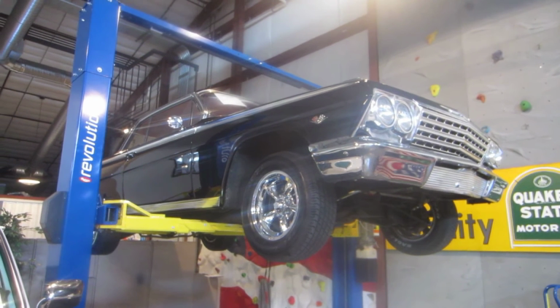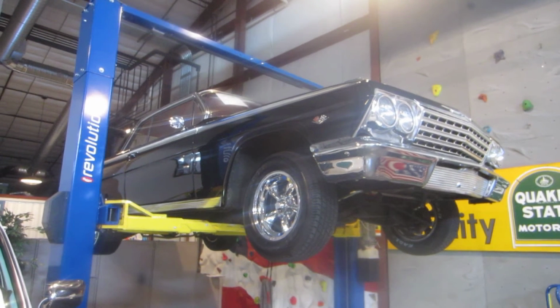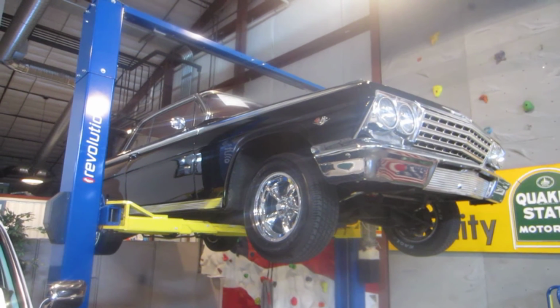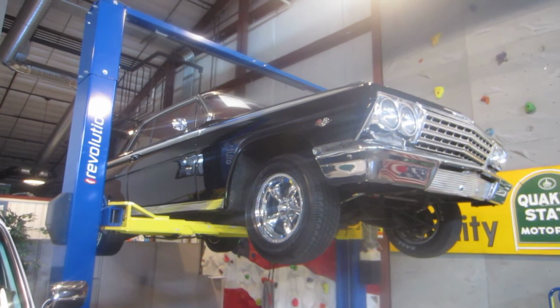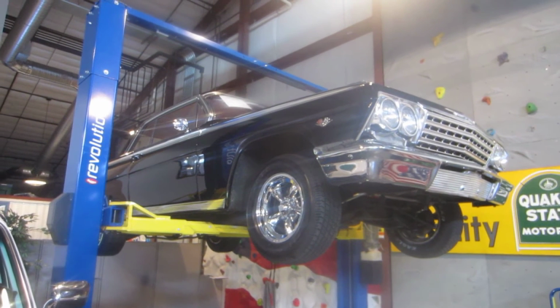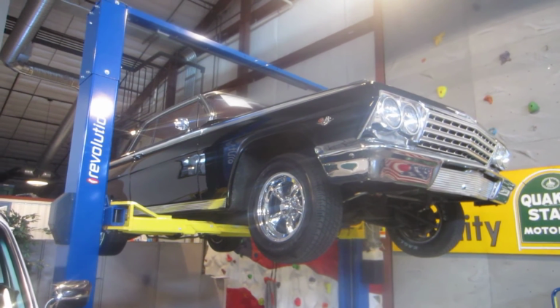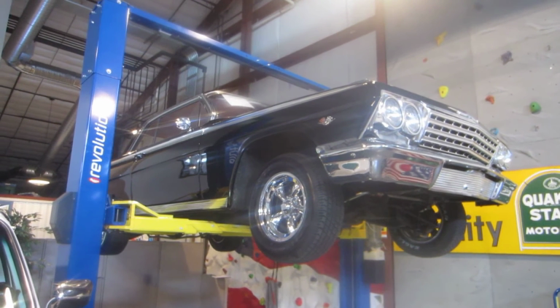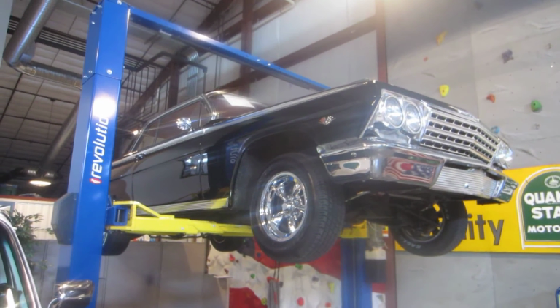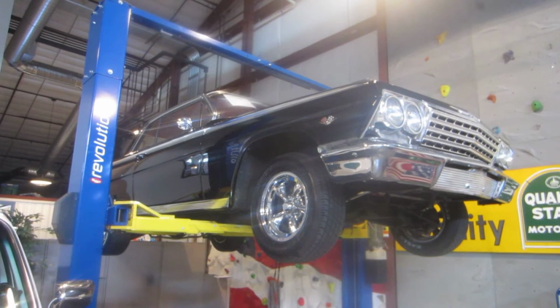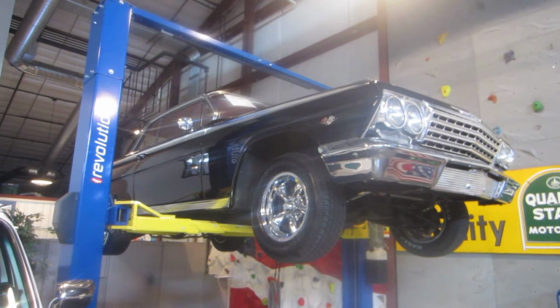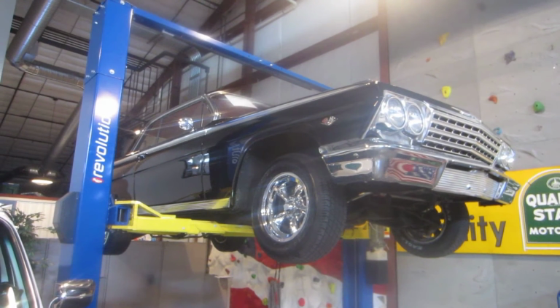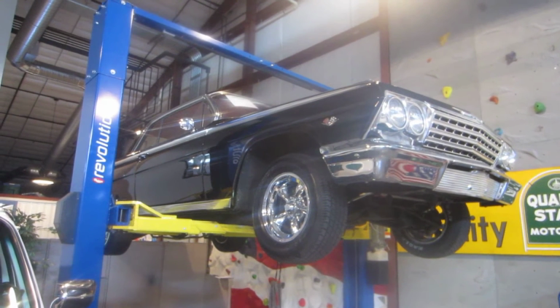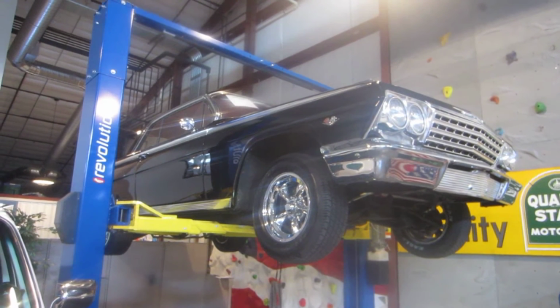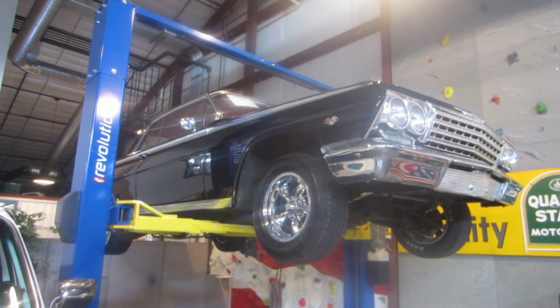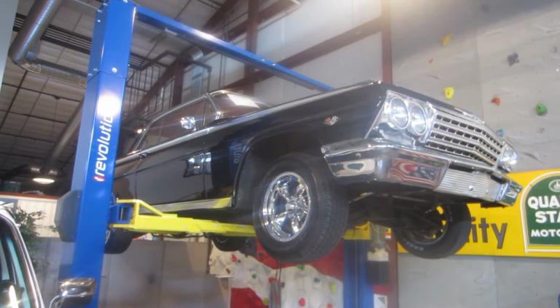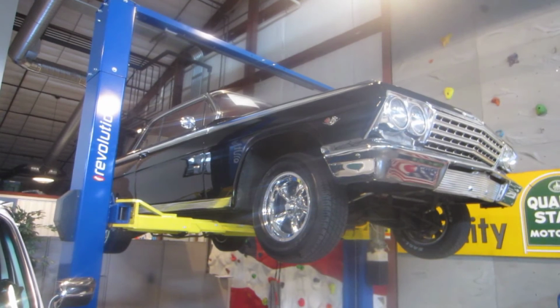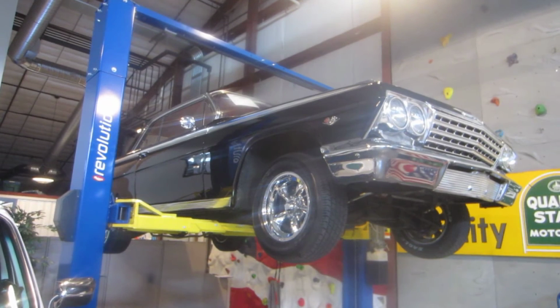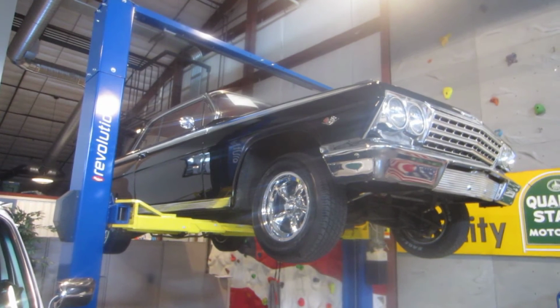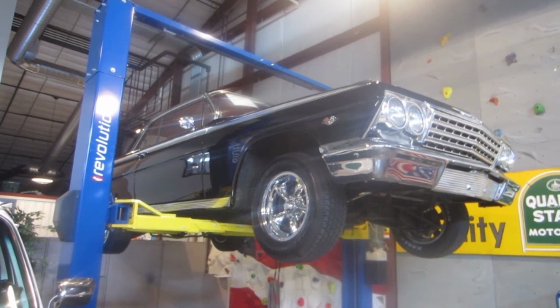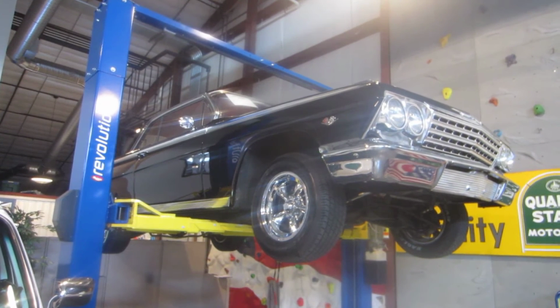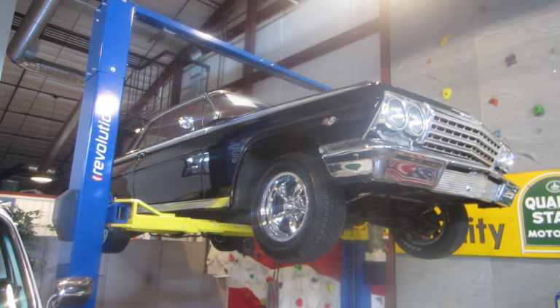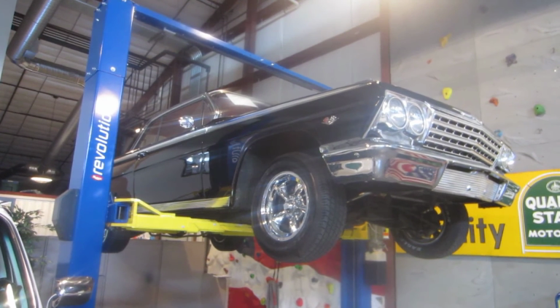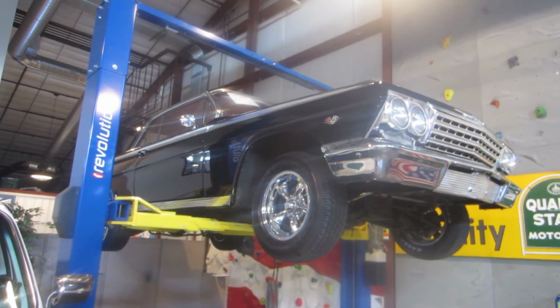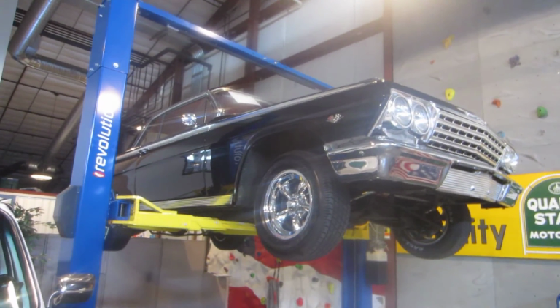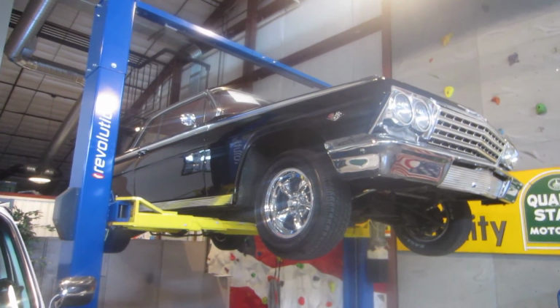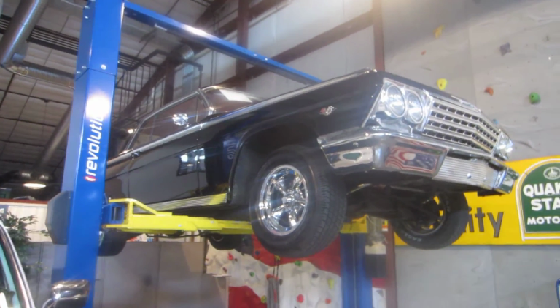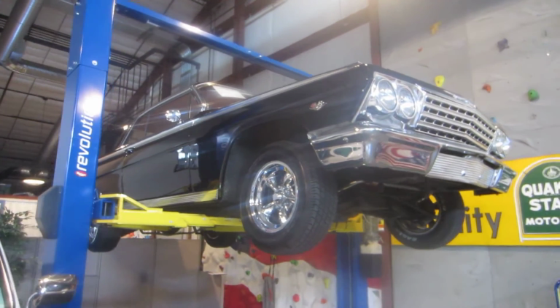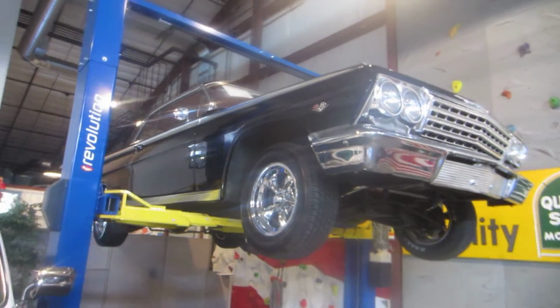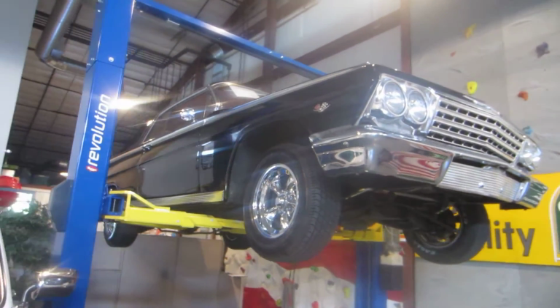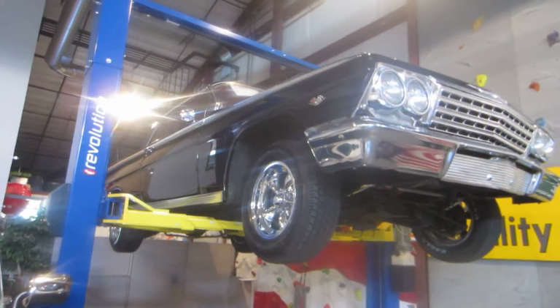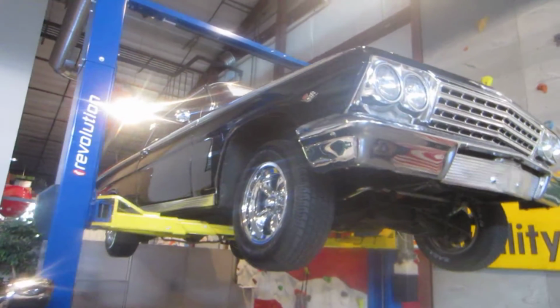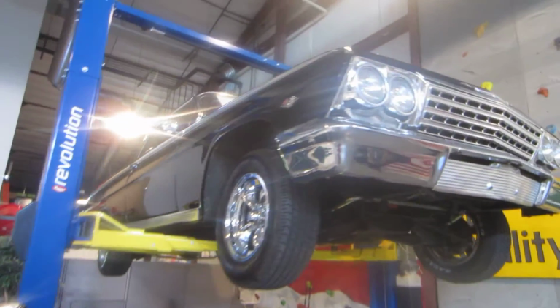It's got a very nice all-original interior. The only part of the interior that's been replaced is the driver's seats have been recovered.